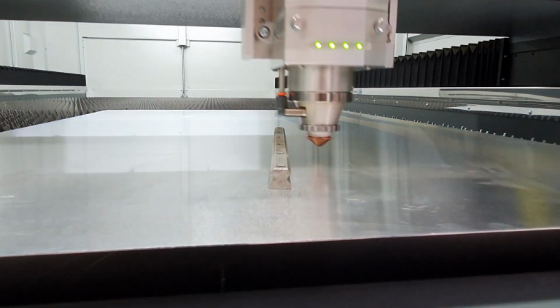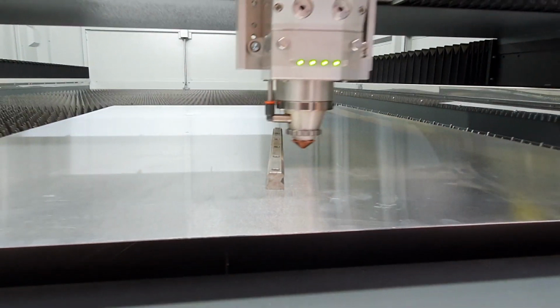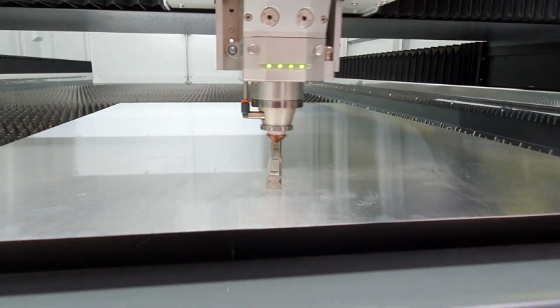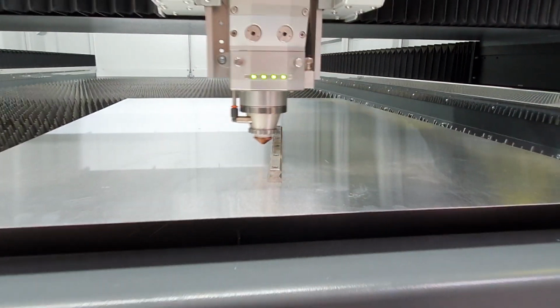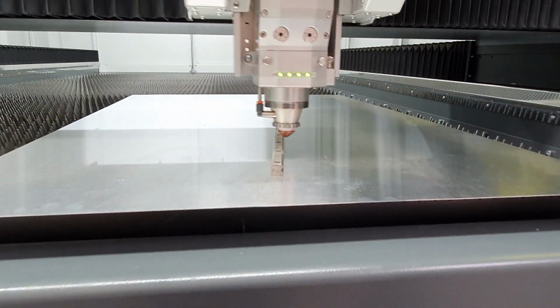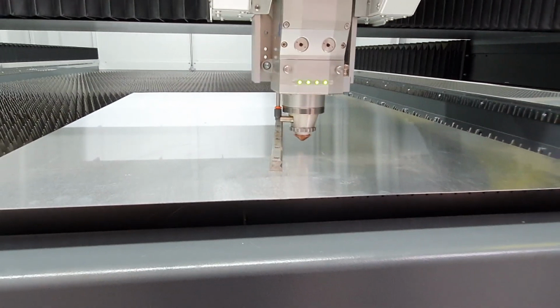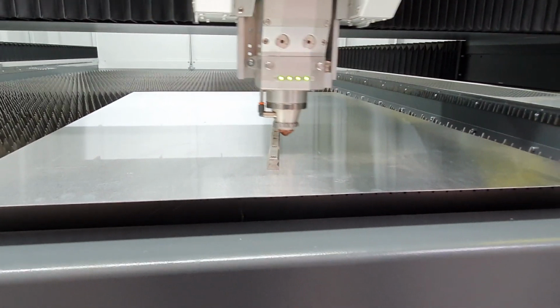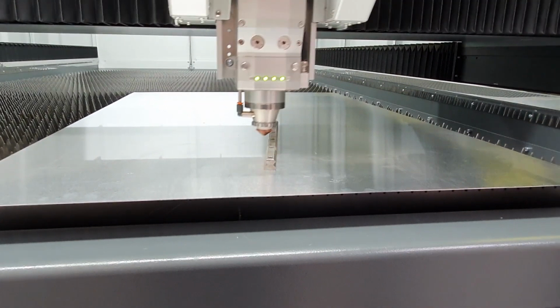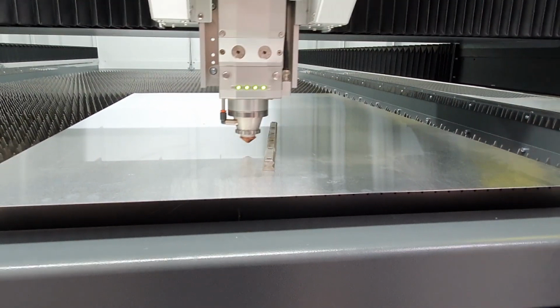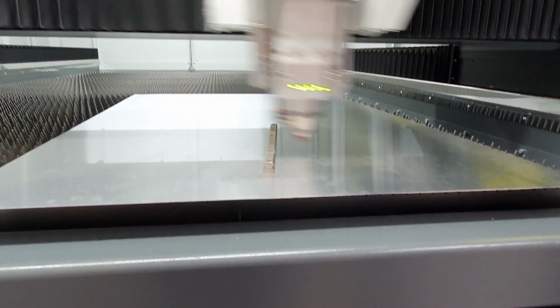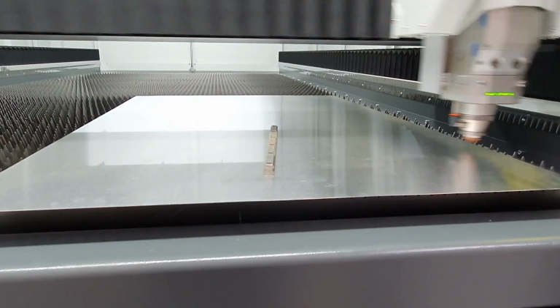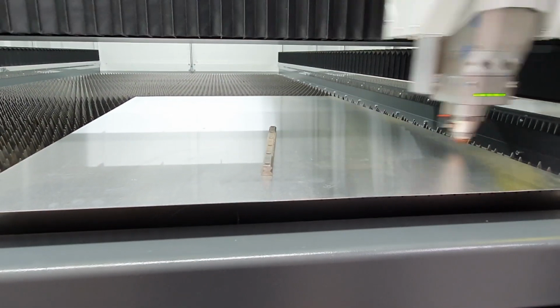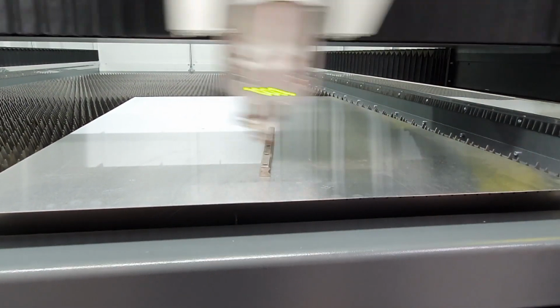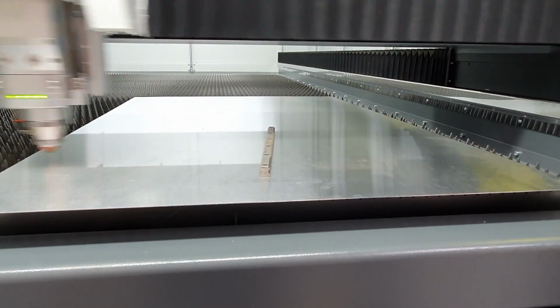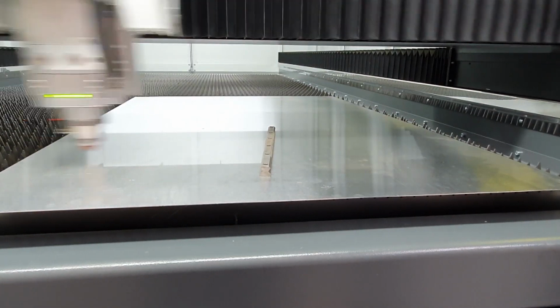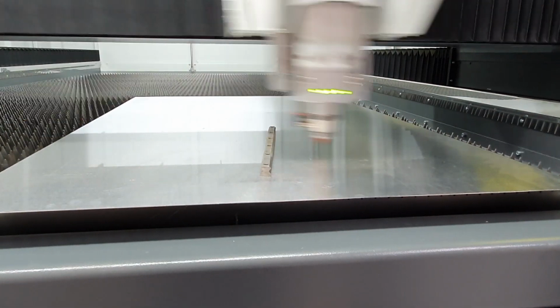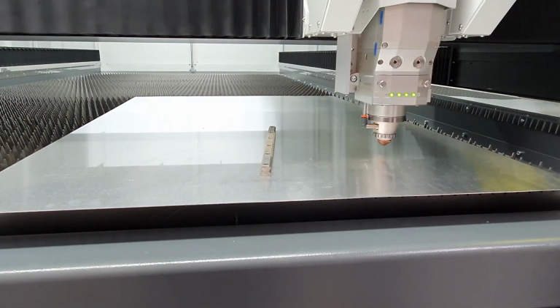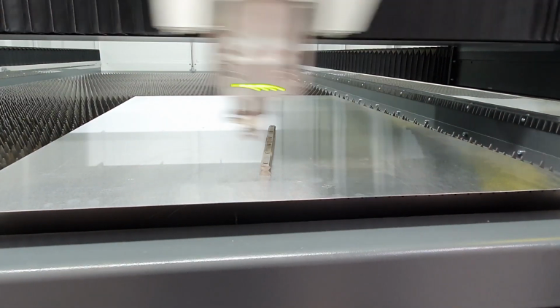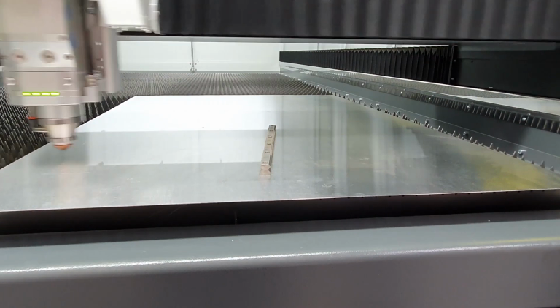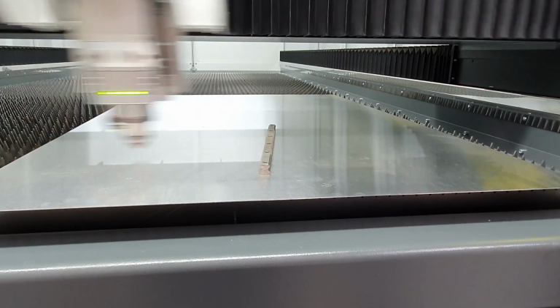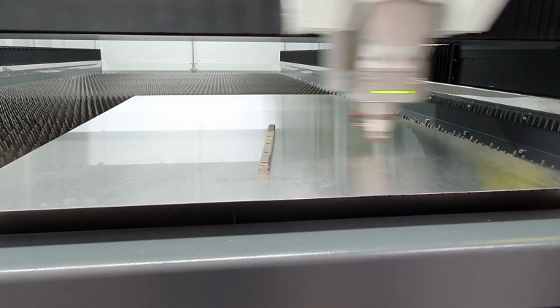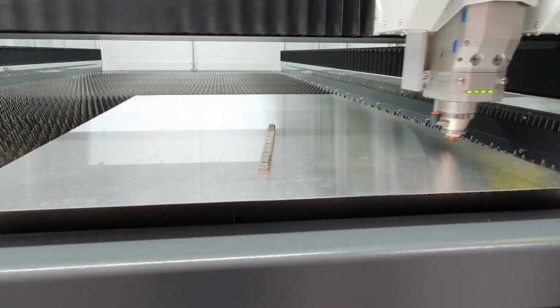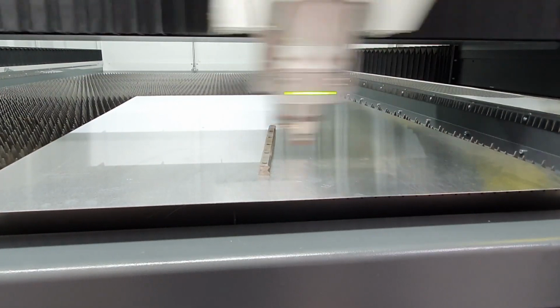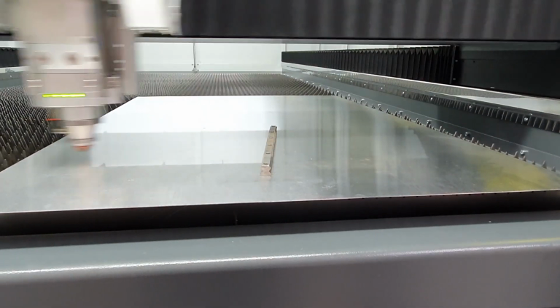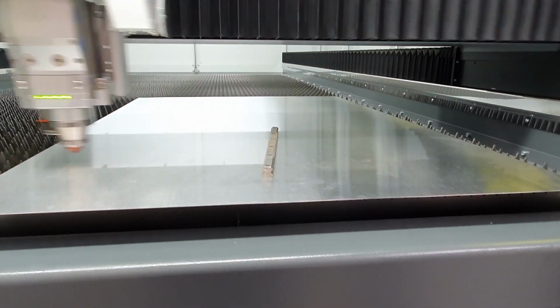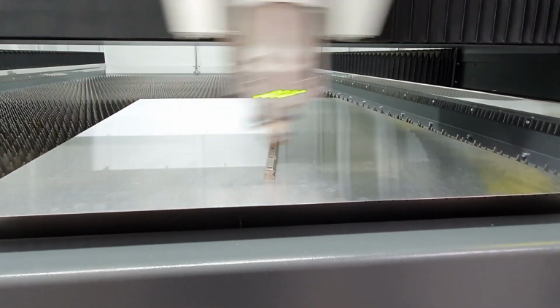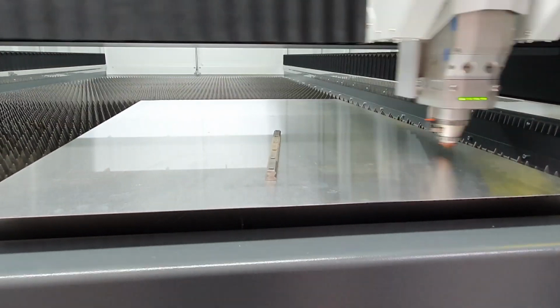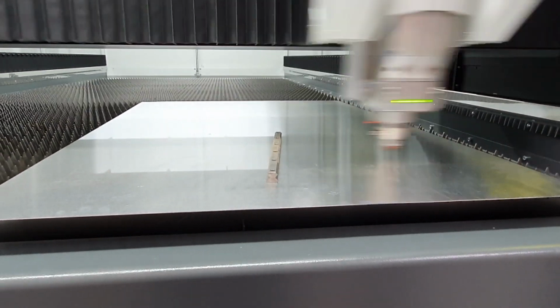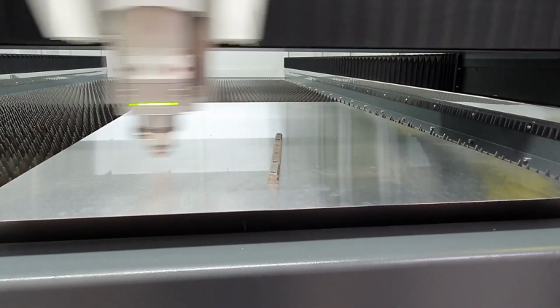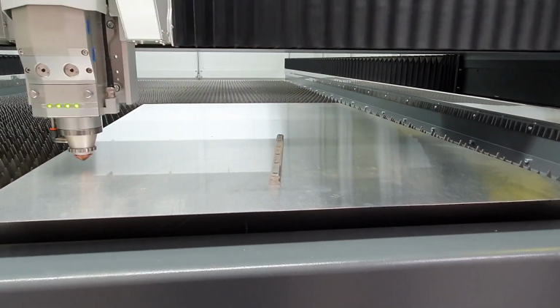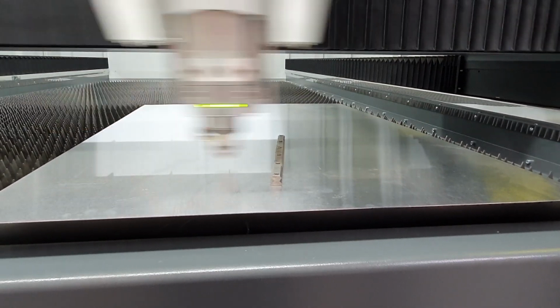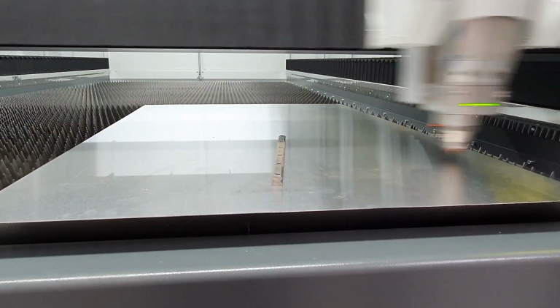The cutting head must follow a material surface, no matter how uneven, and travel with sufficient high speed.